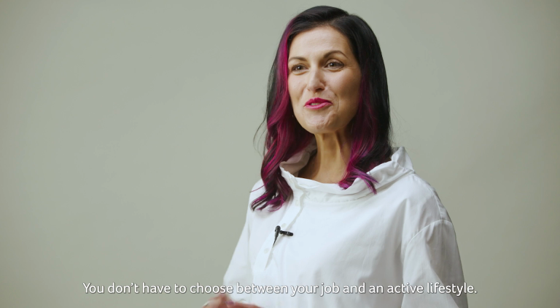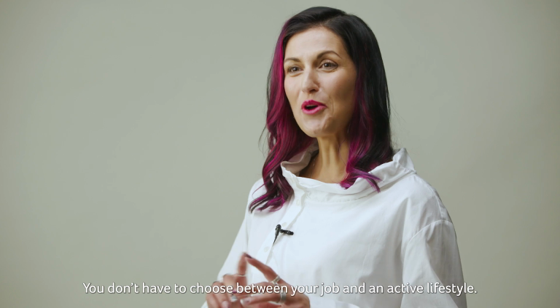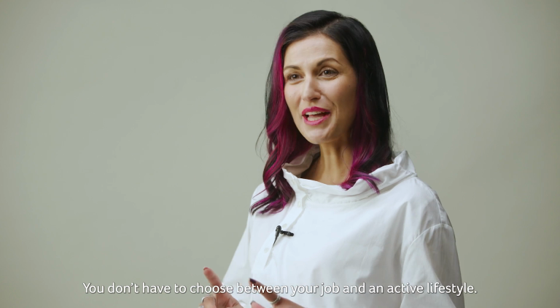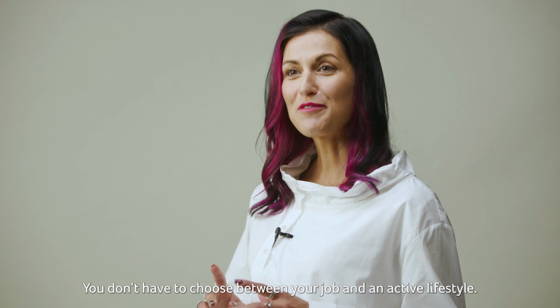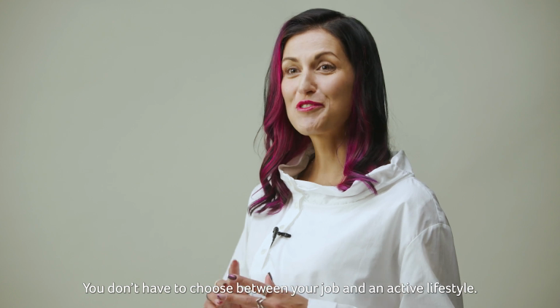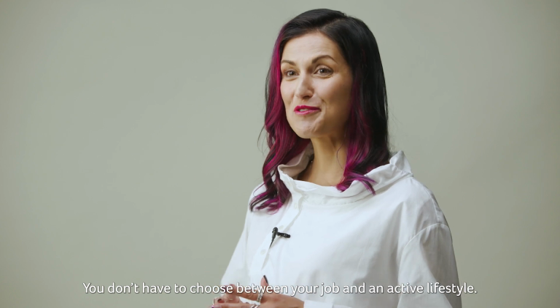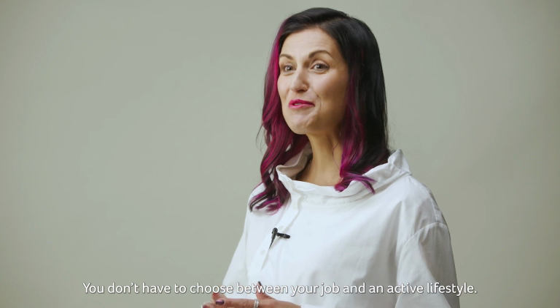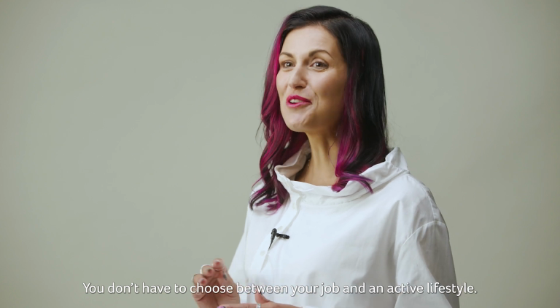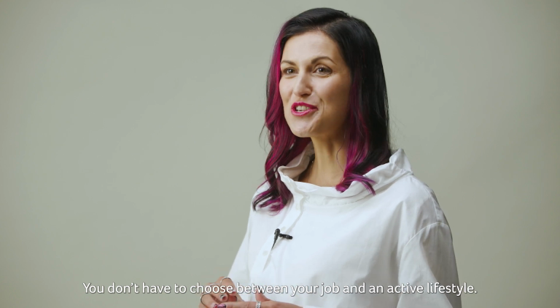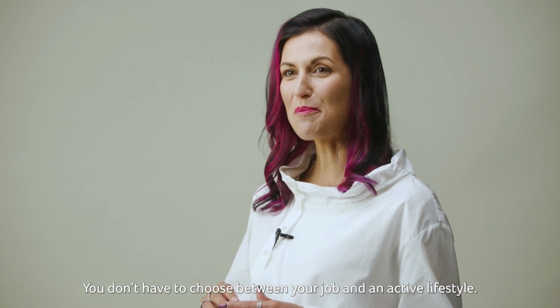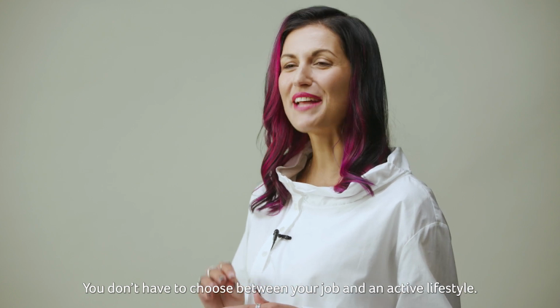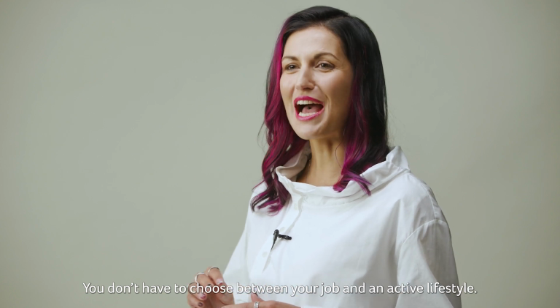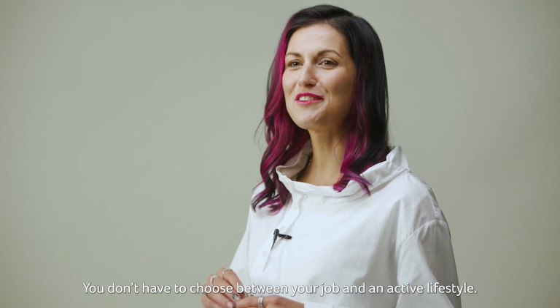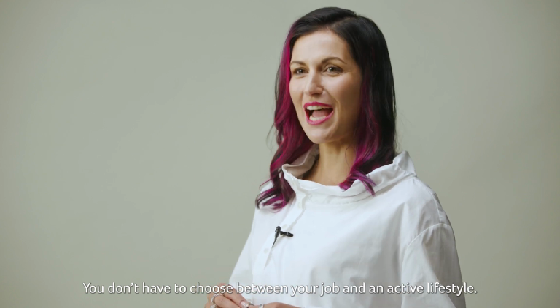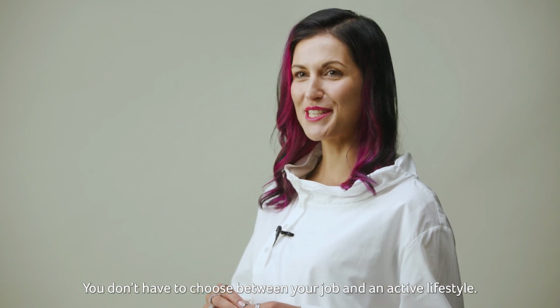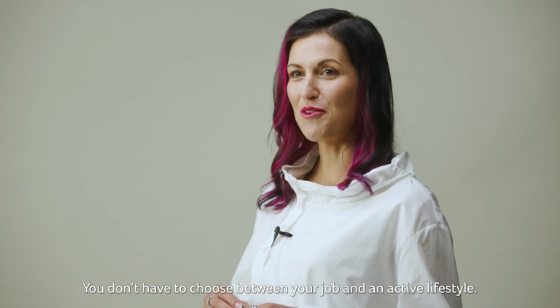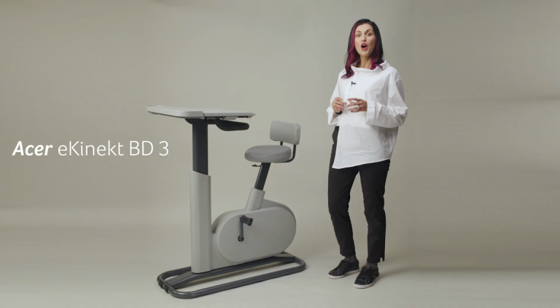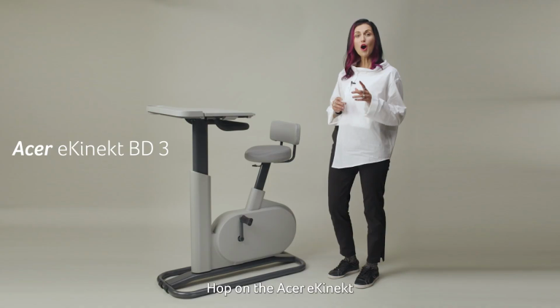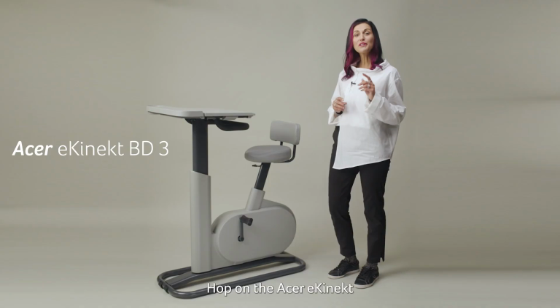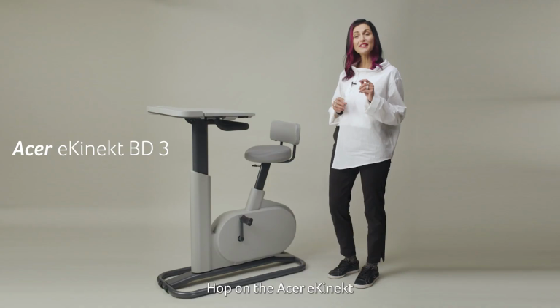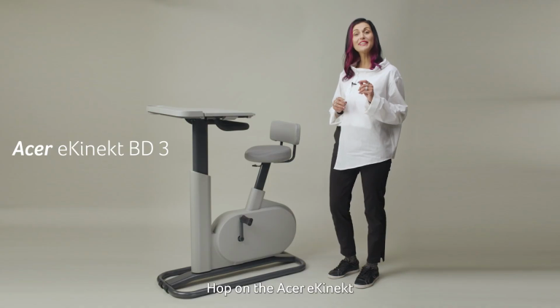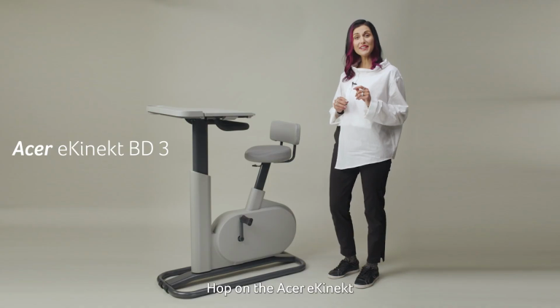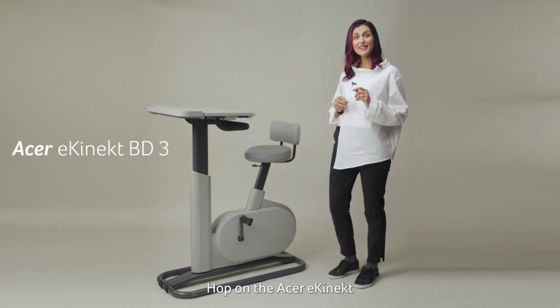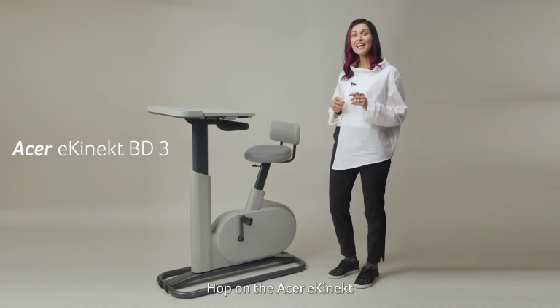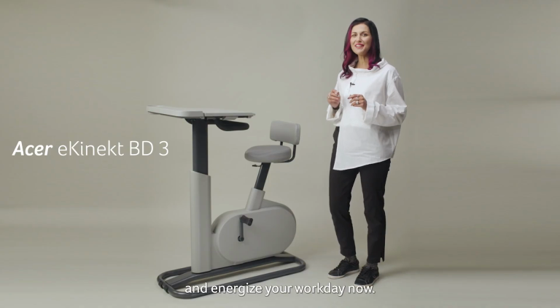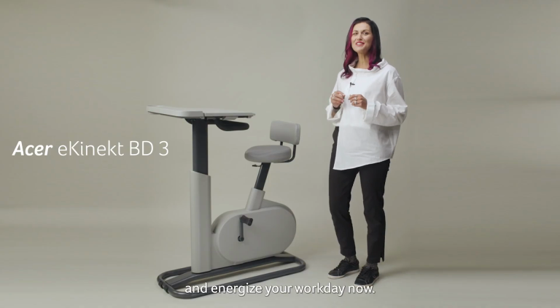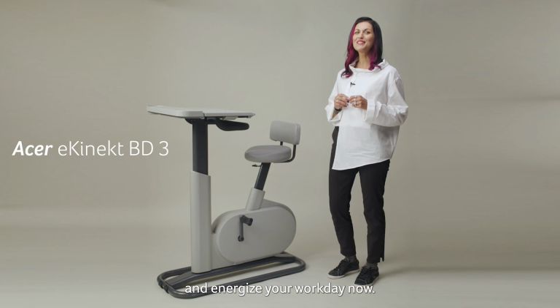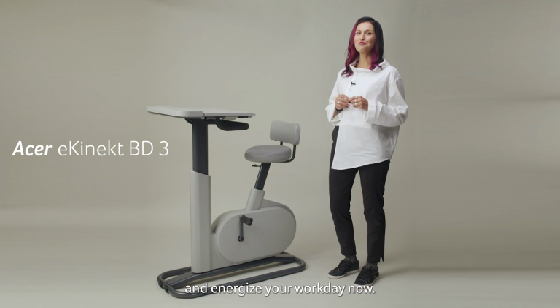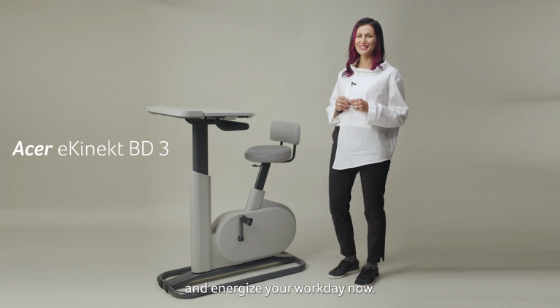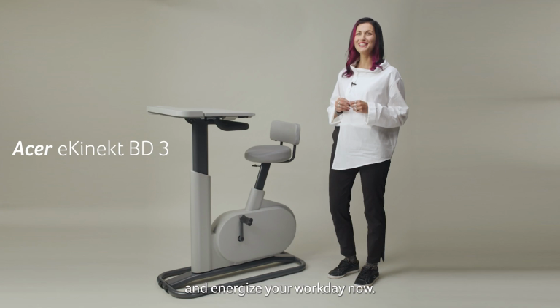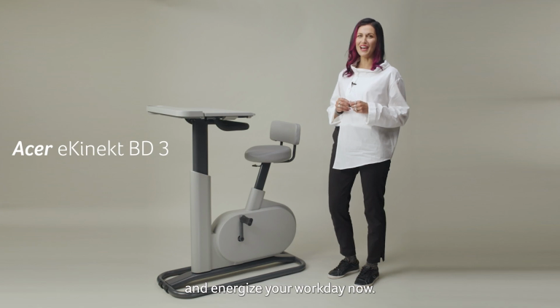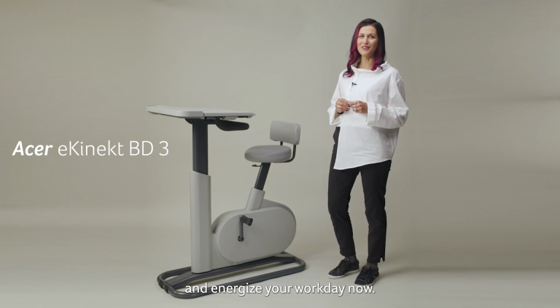You don't have to choose between your job and an active lifestyle. Hop on Acer eConnect and energize your workday now!